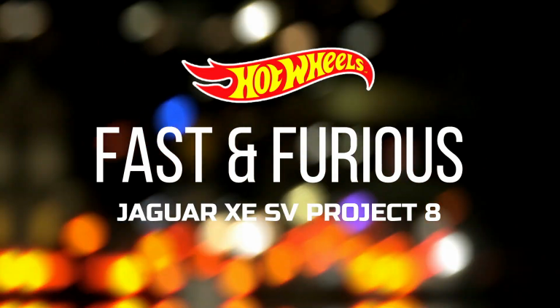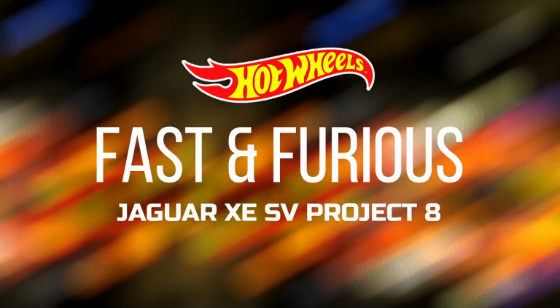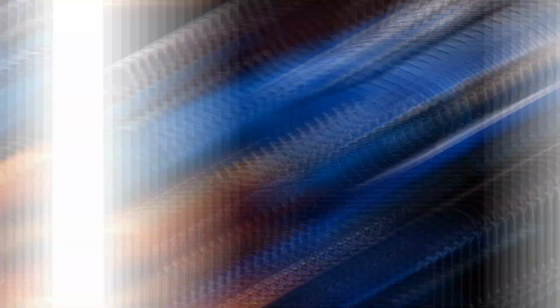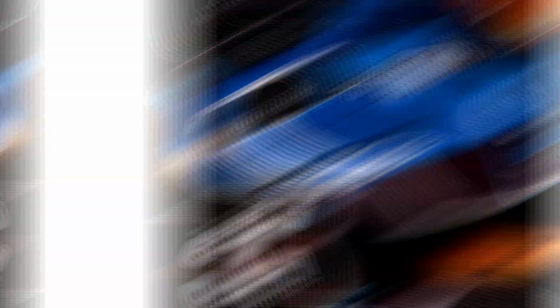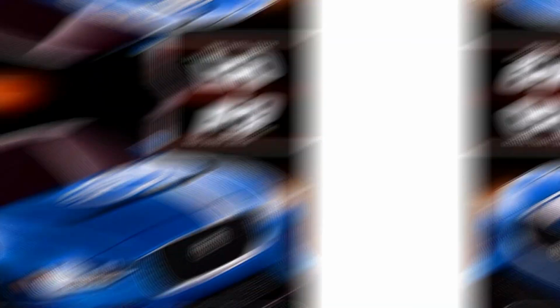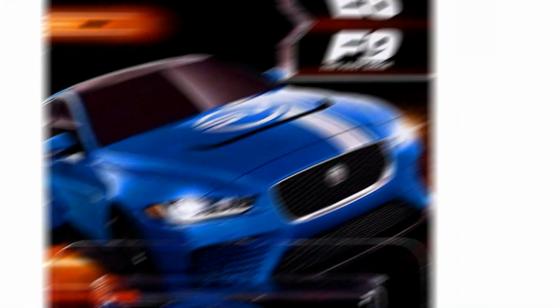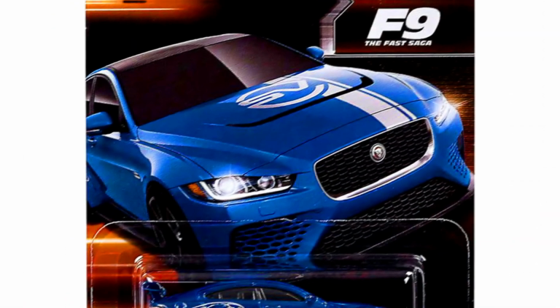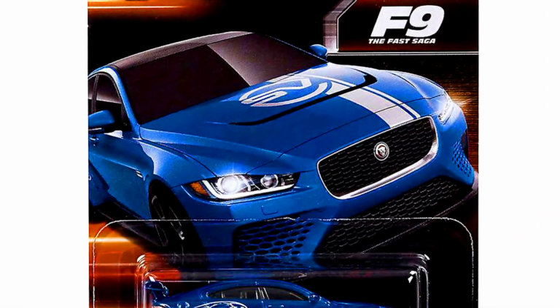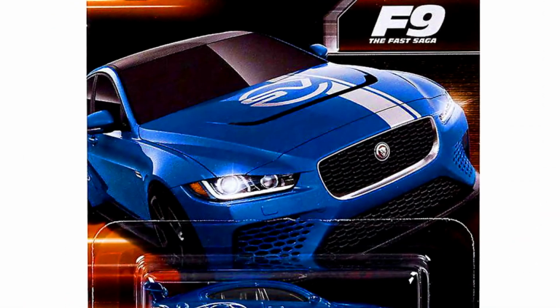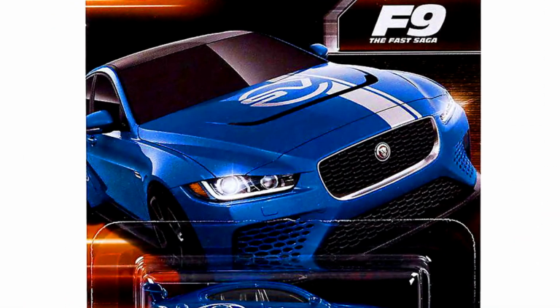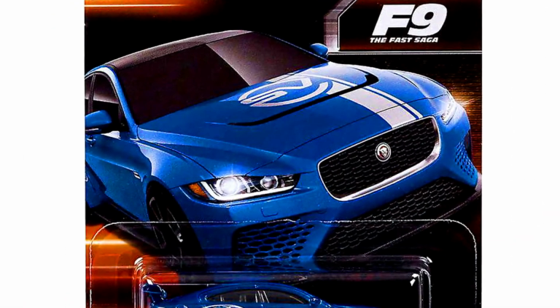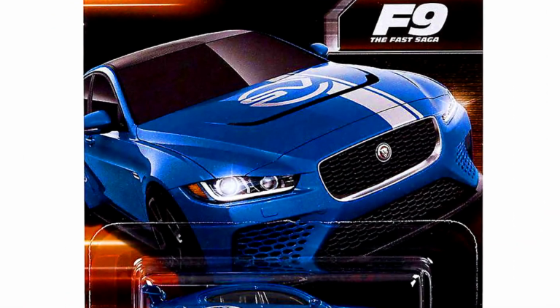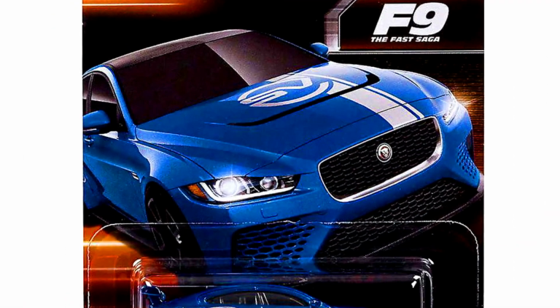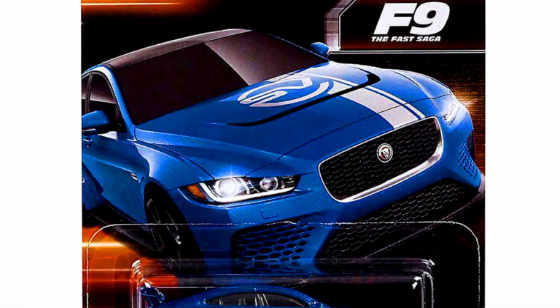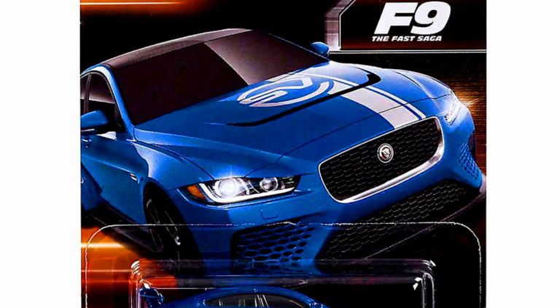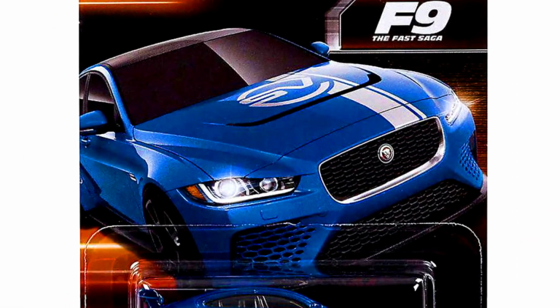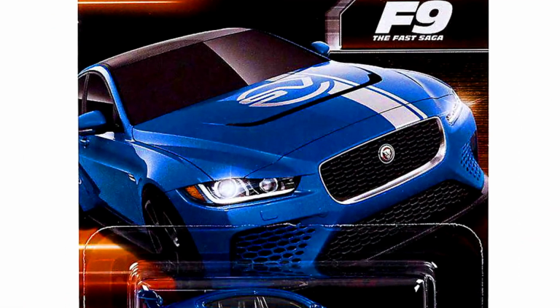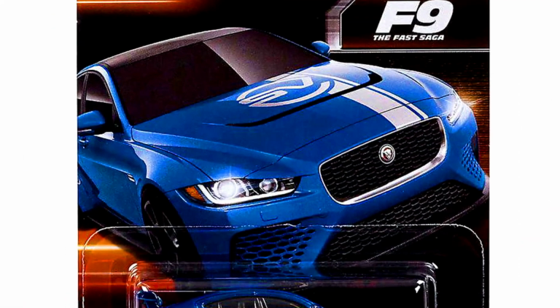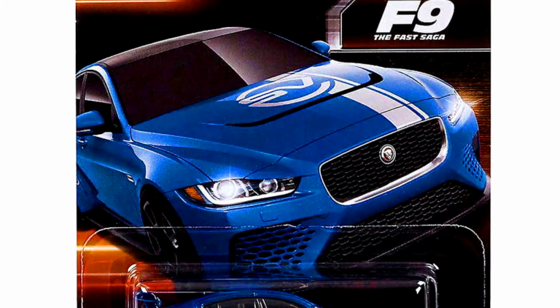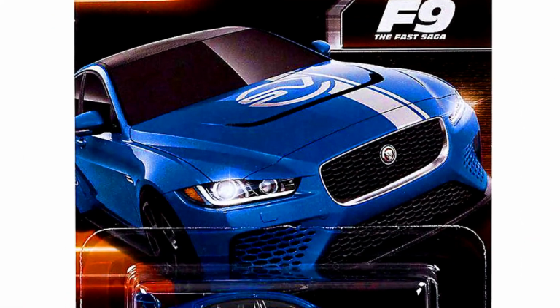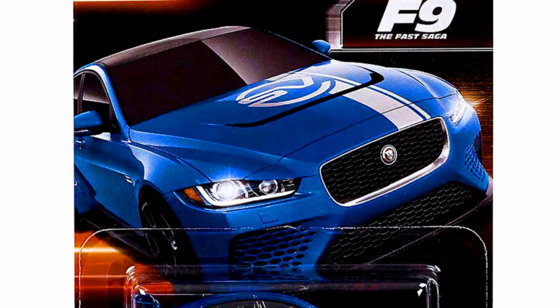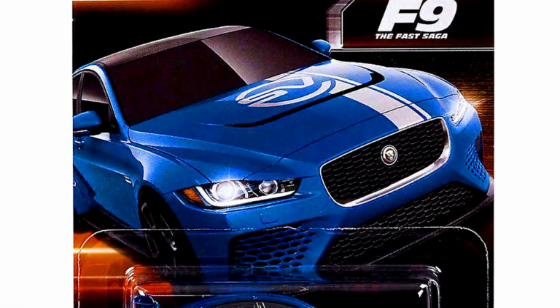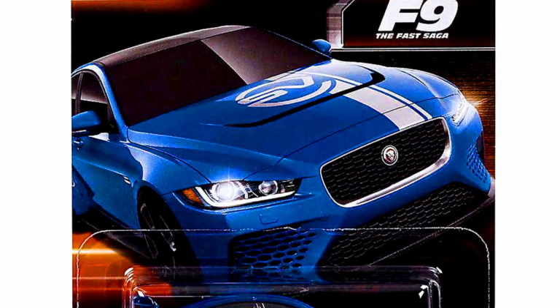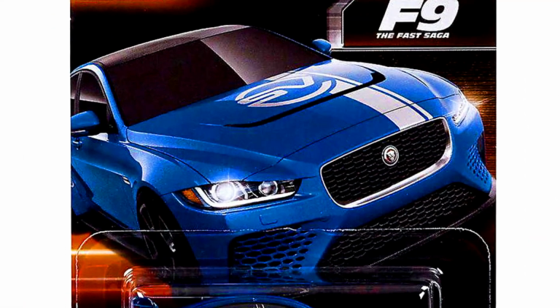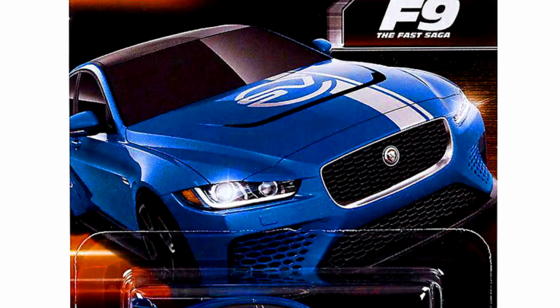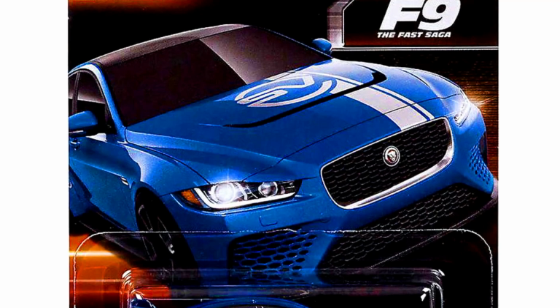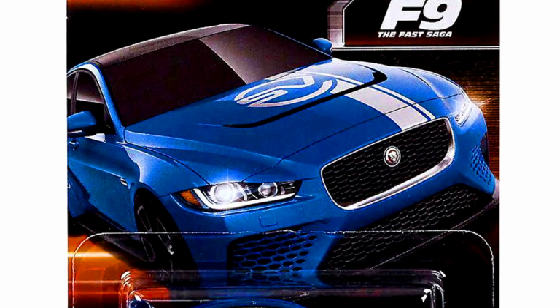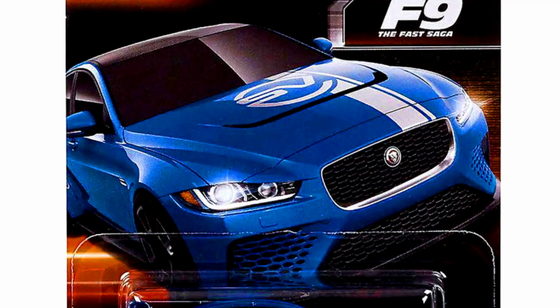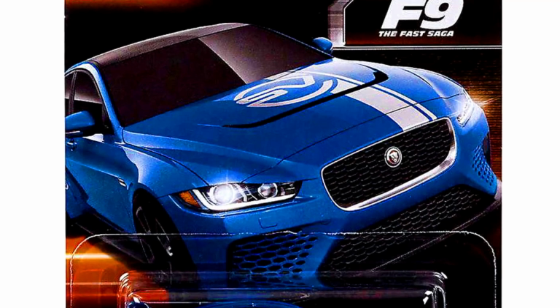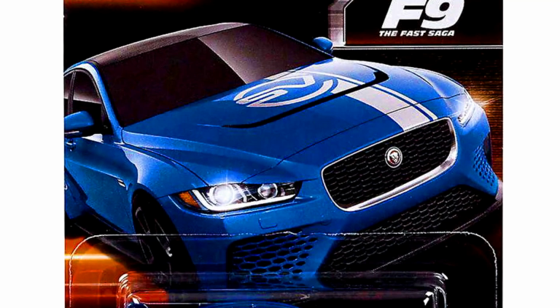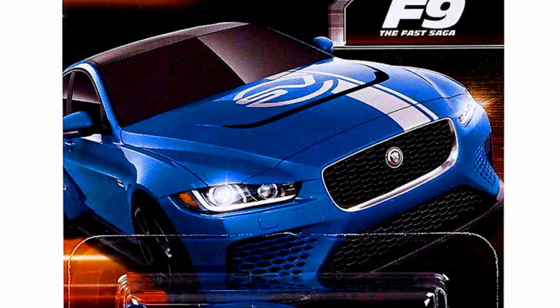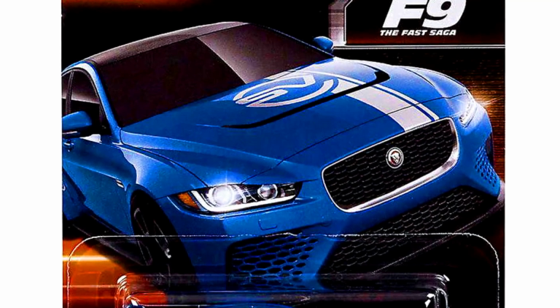A Jaguar XE-SV Project 8 from the movie F9: The Fast Saga.